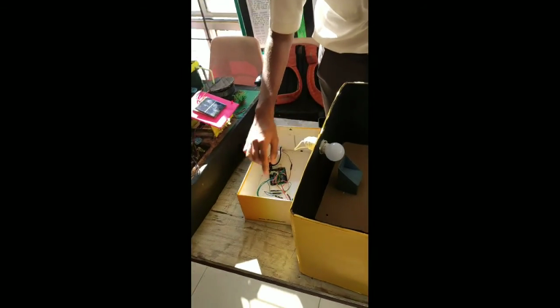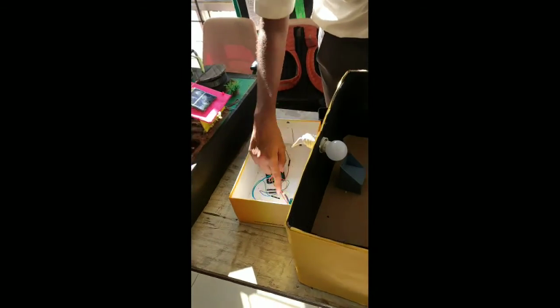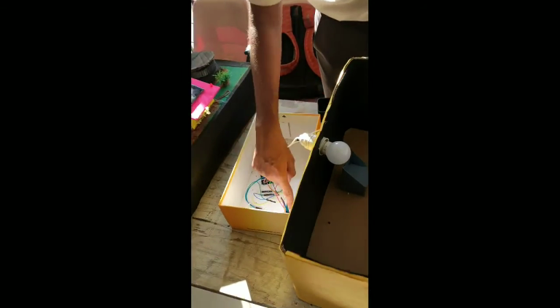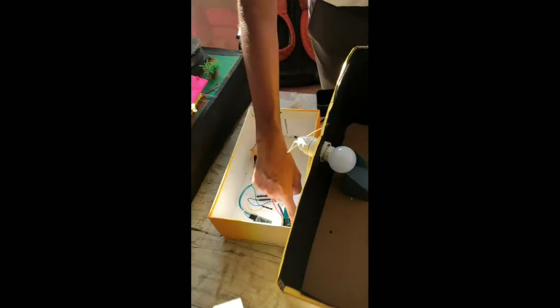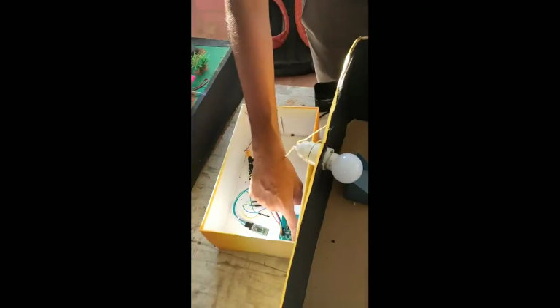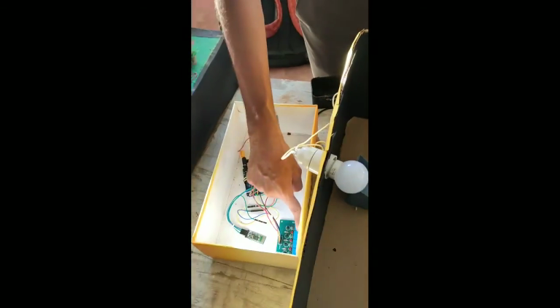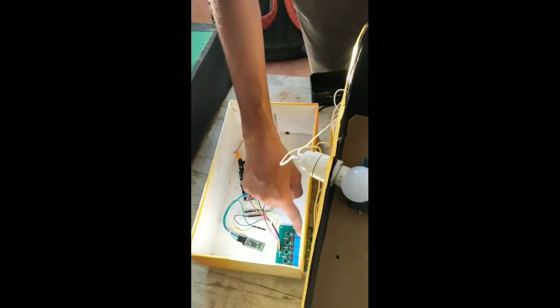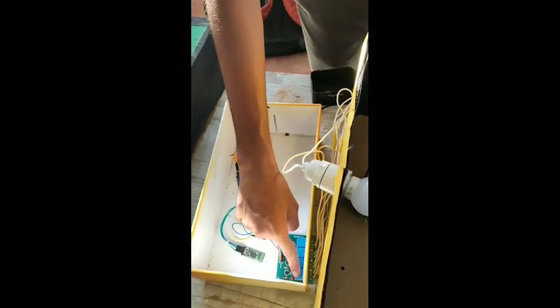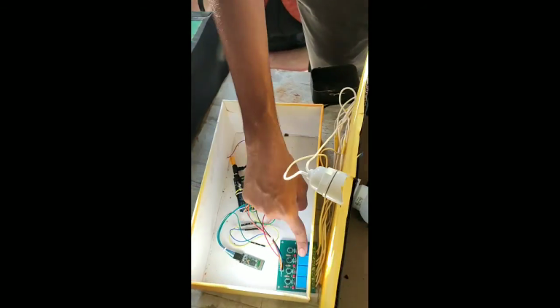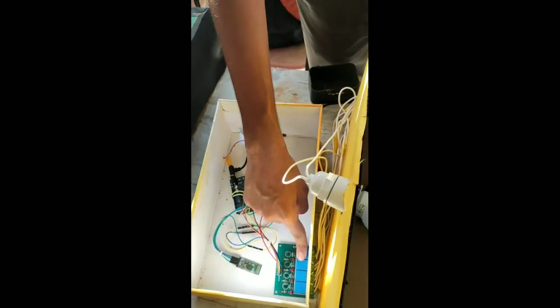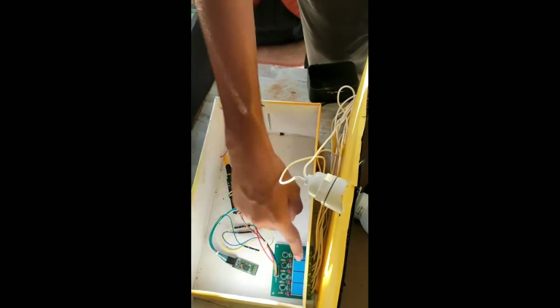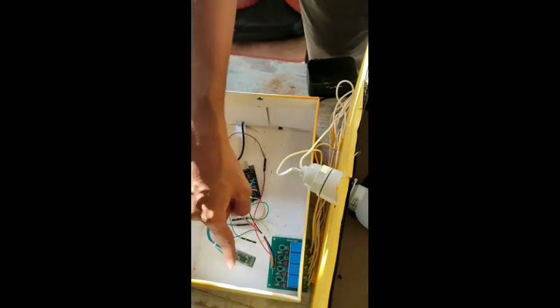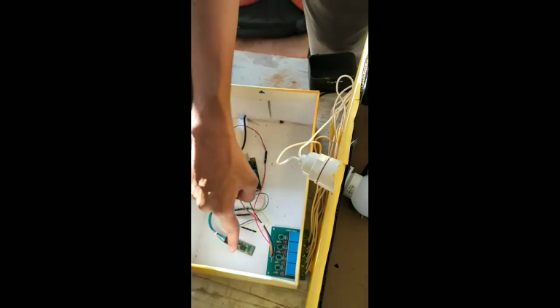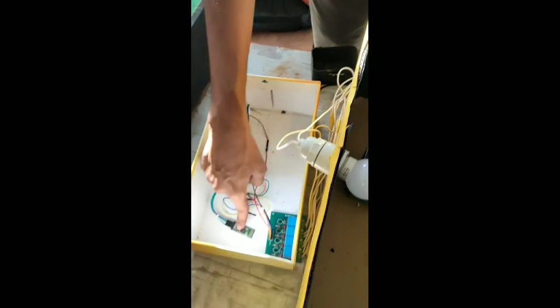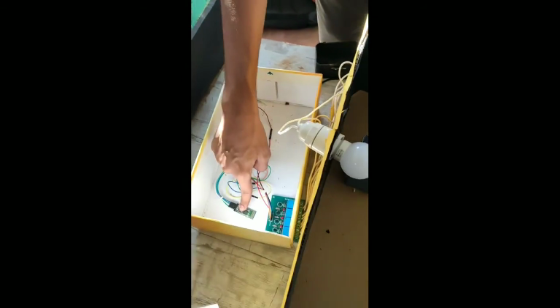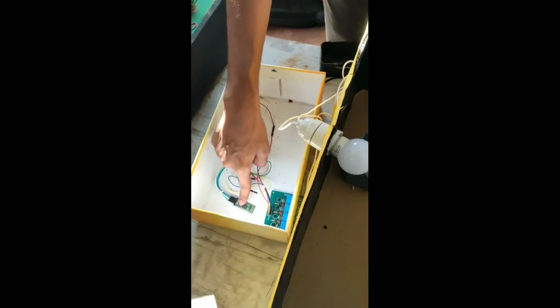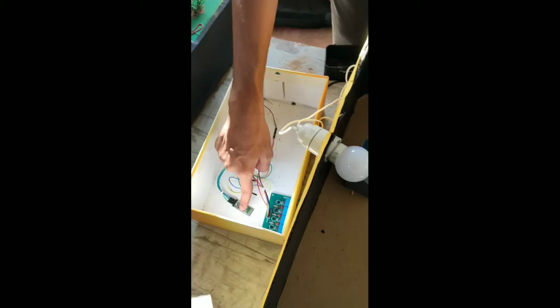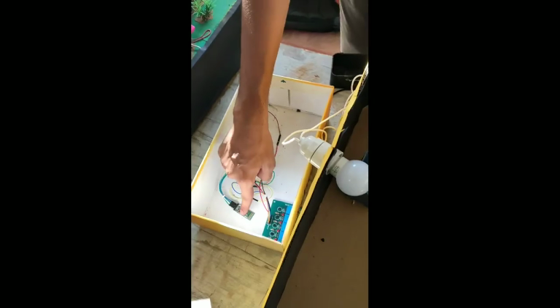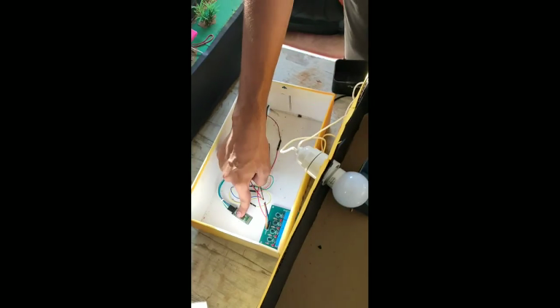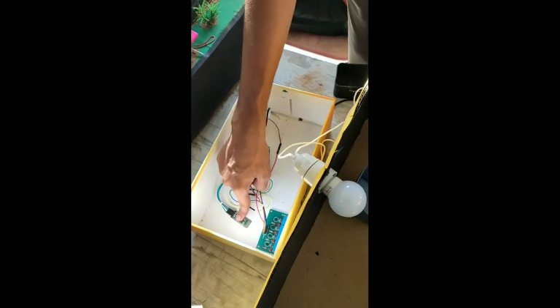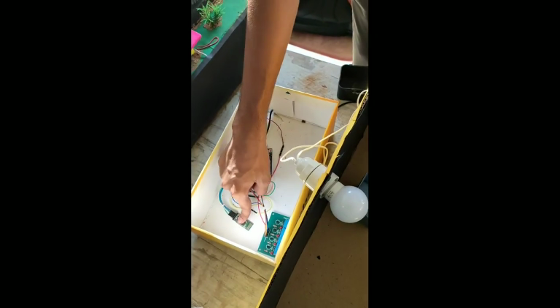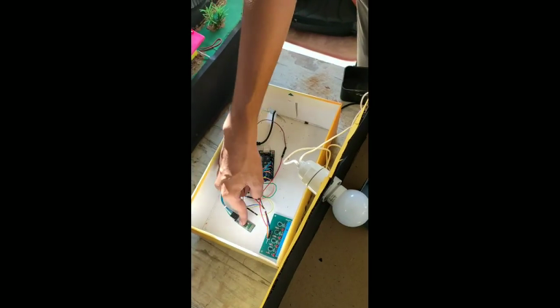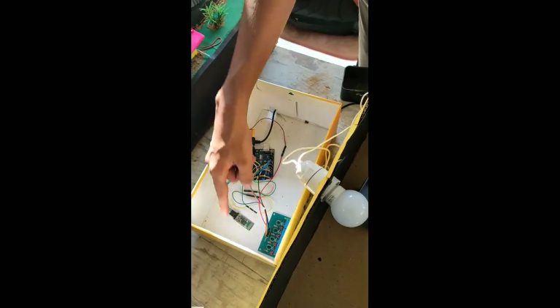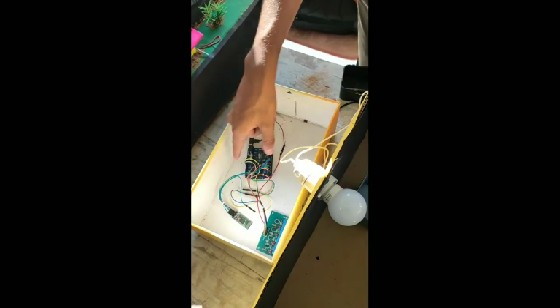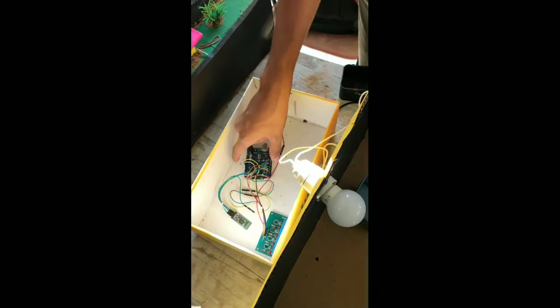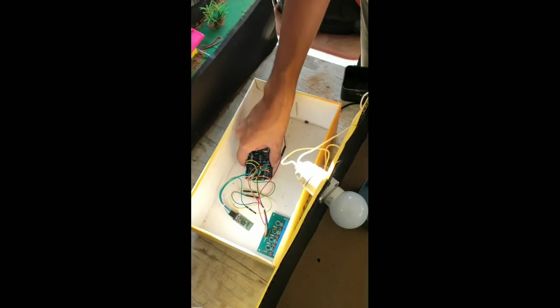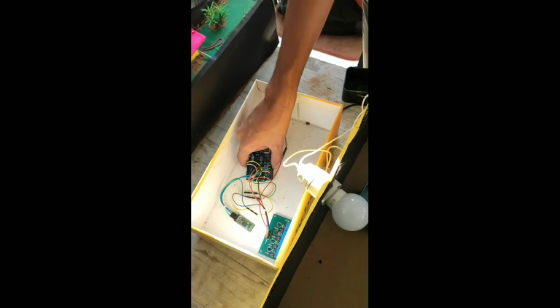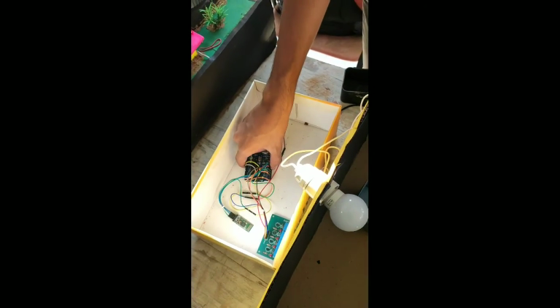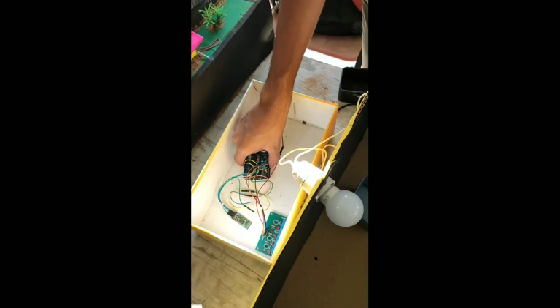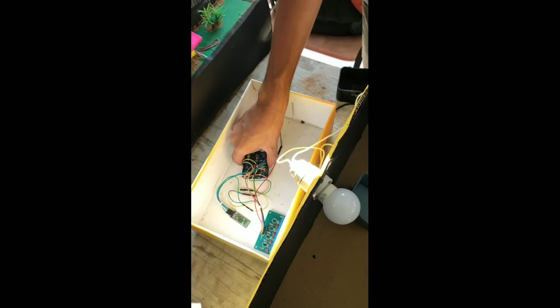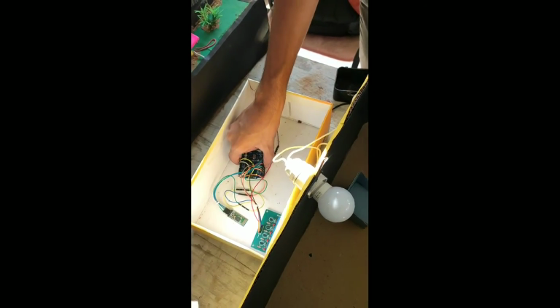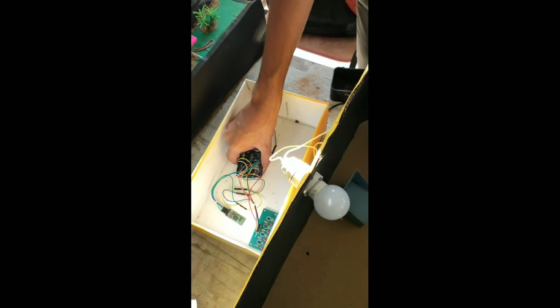This is a relay board. This is a music module. This is an Arduino board.